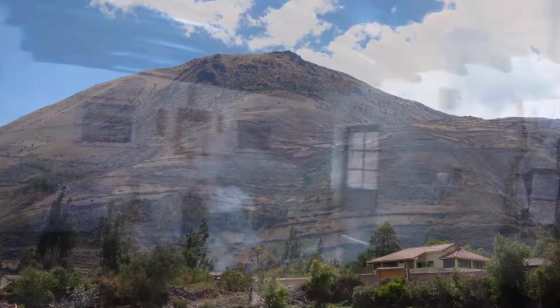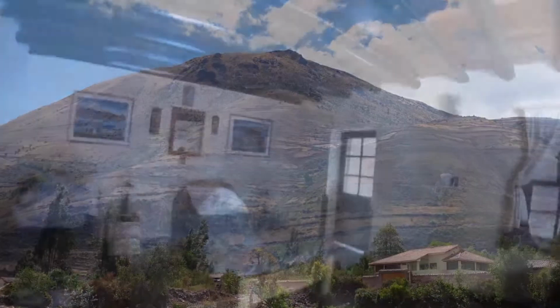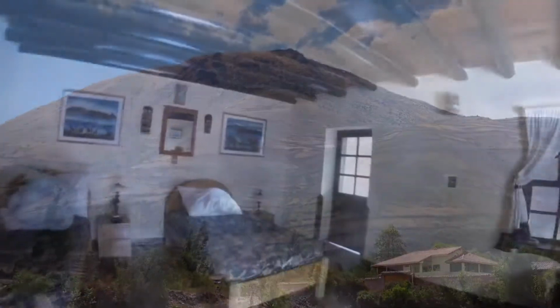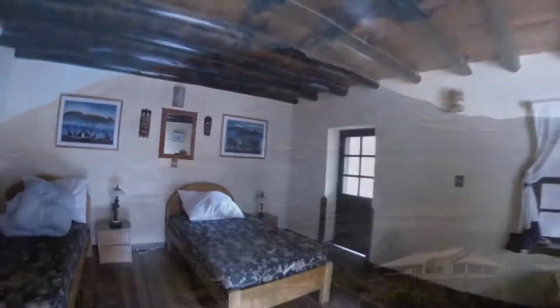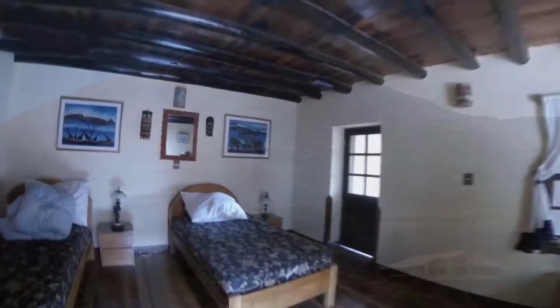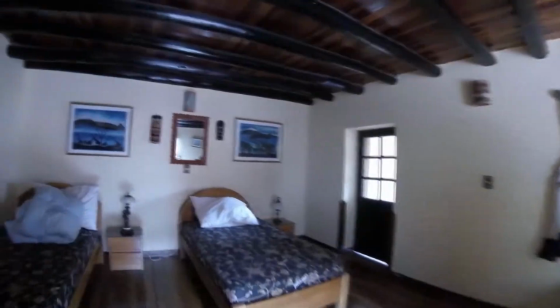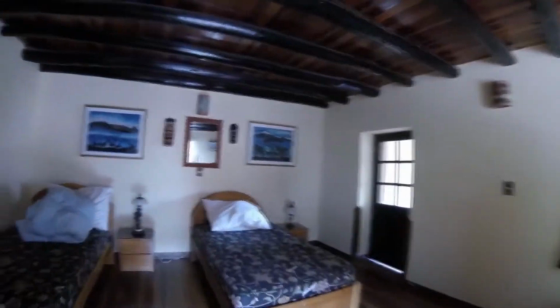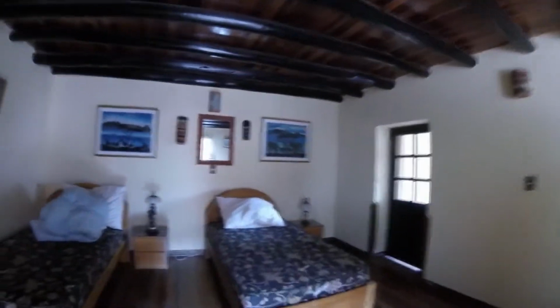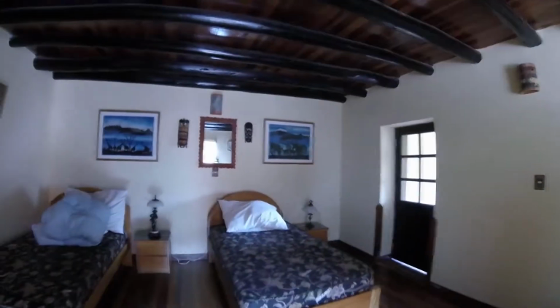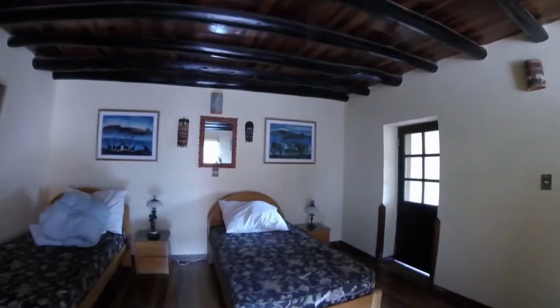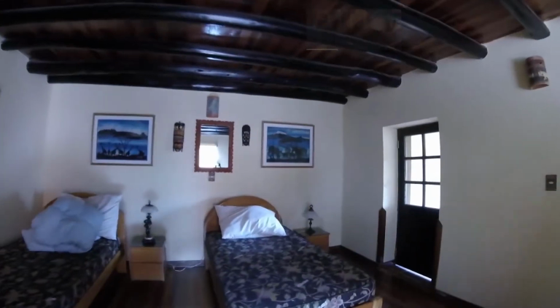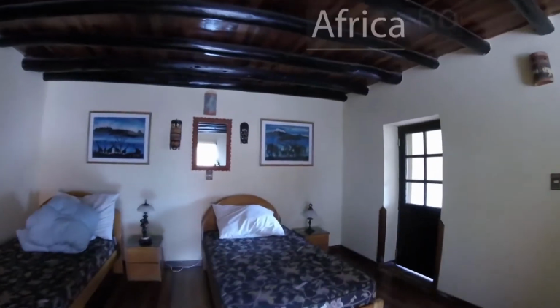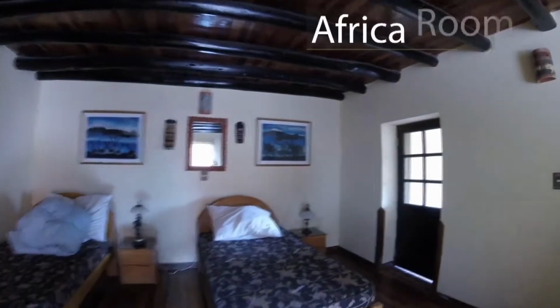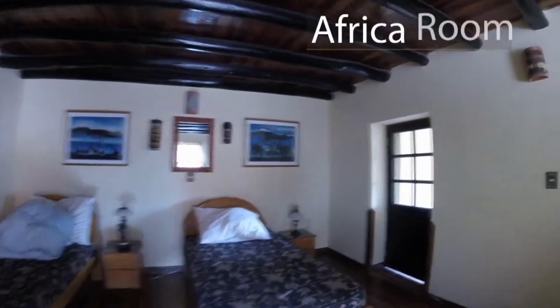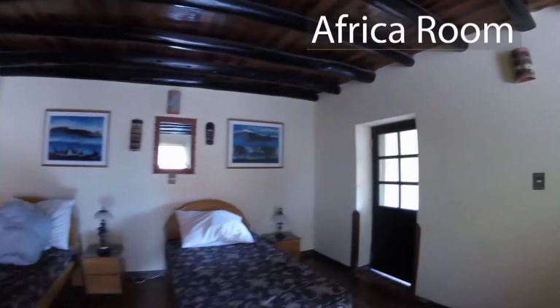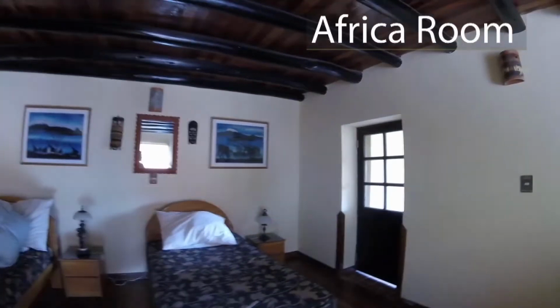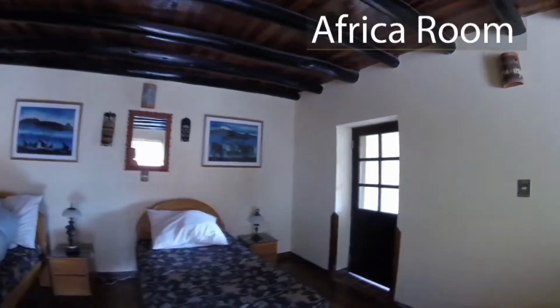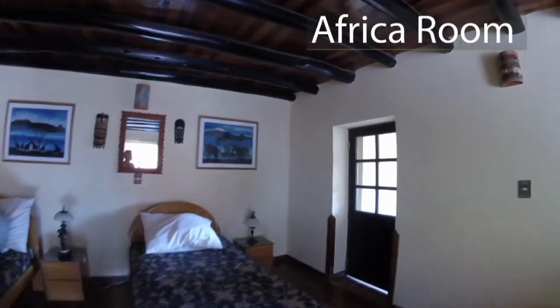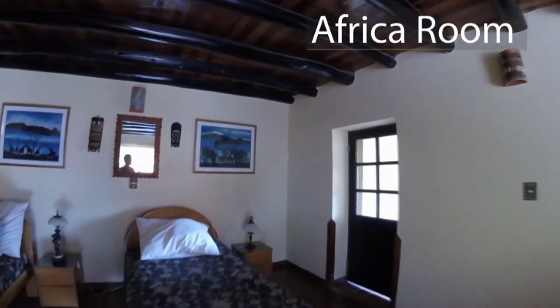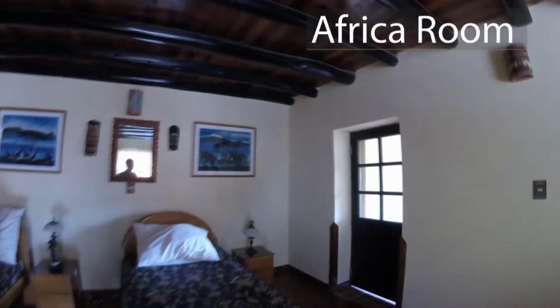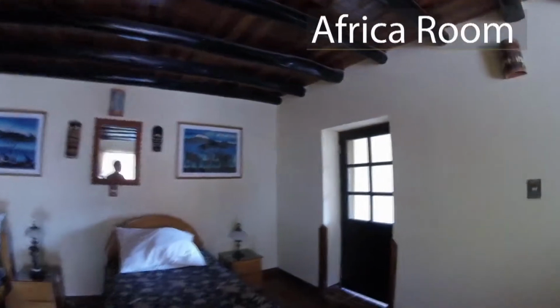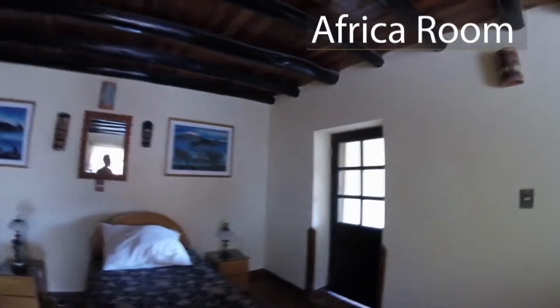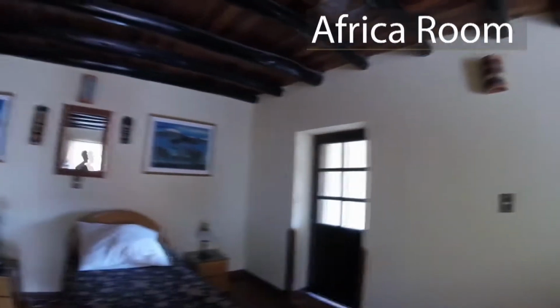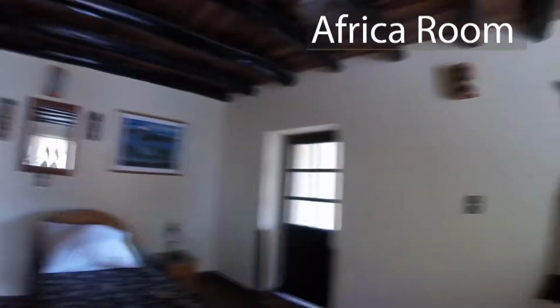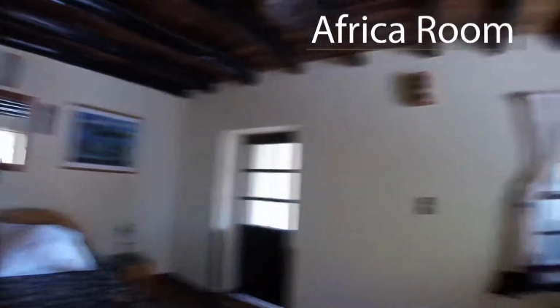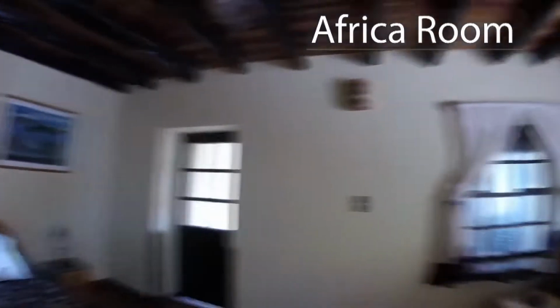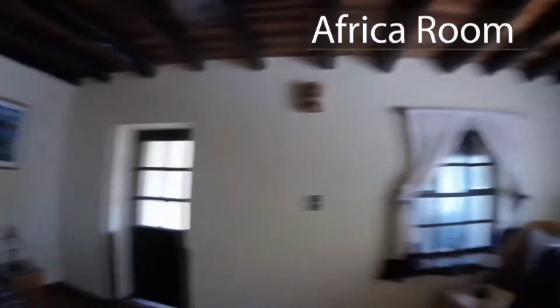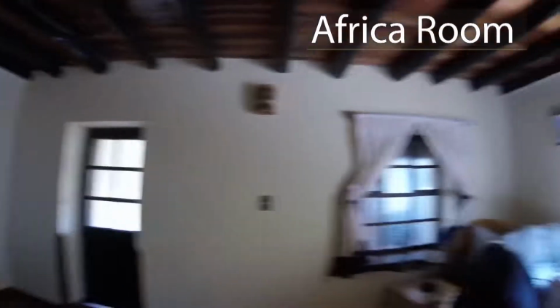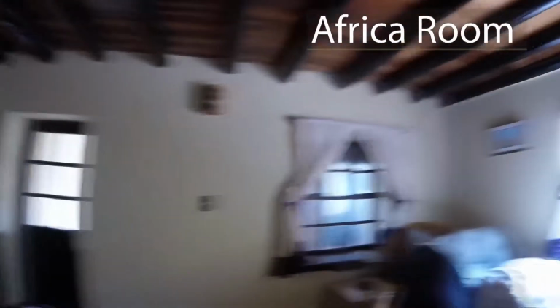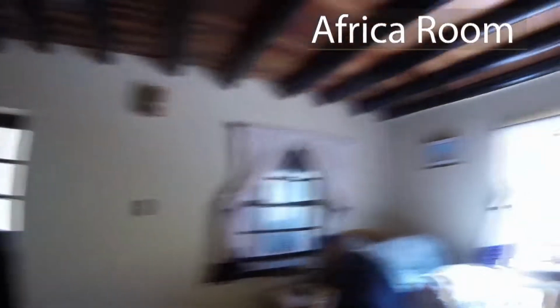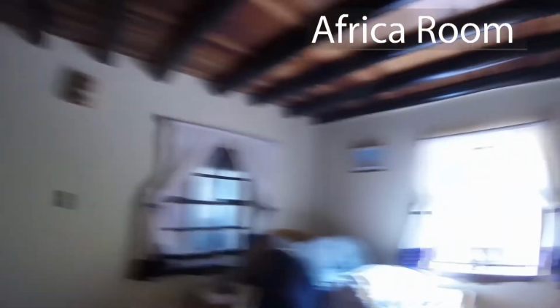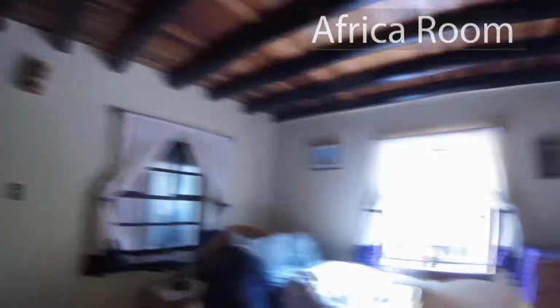Africa room — three single beds, big spacious room.